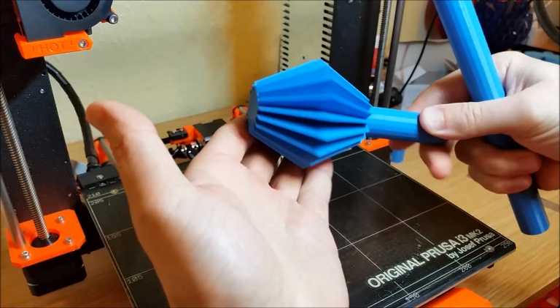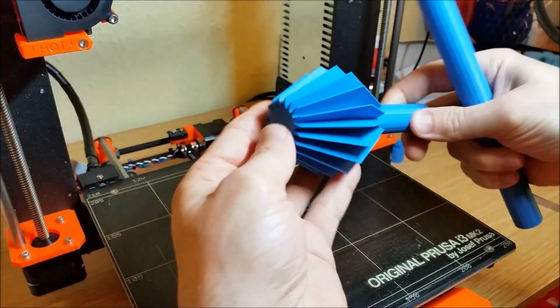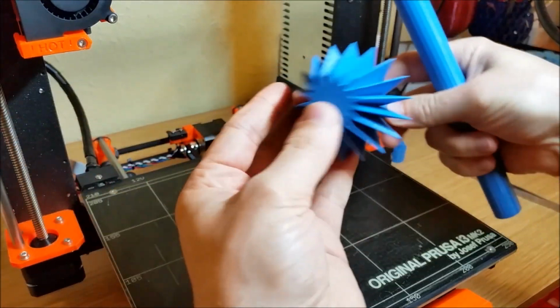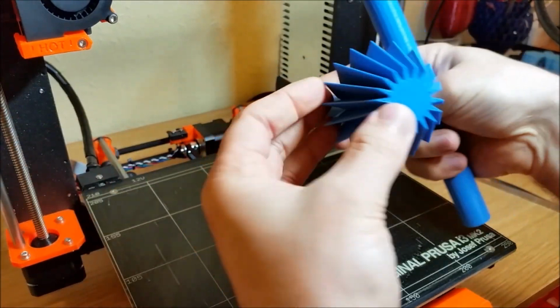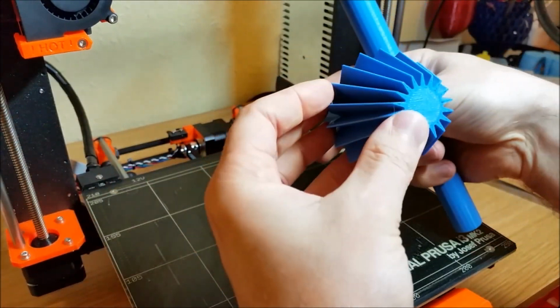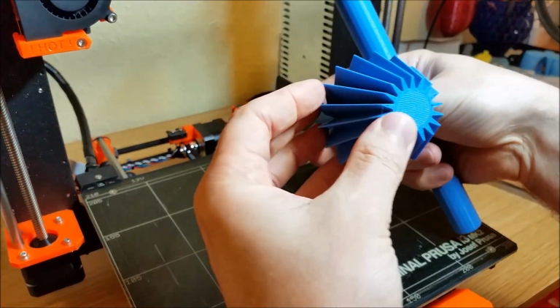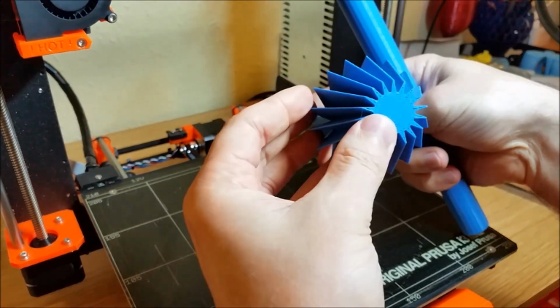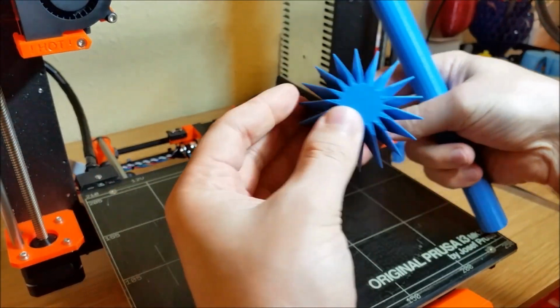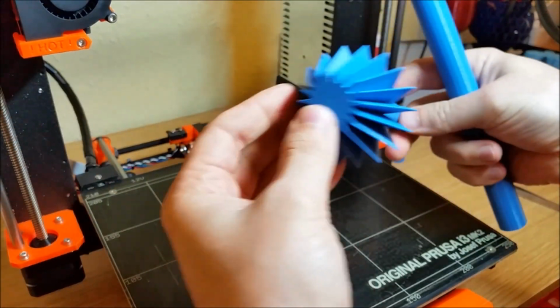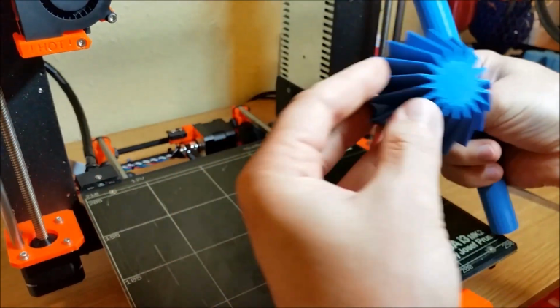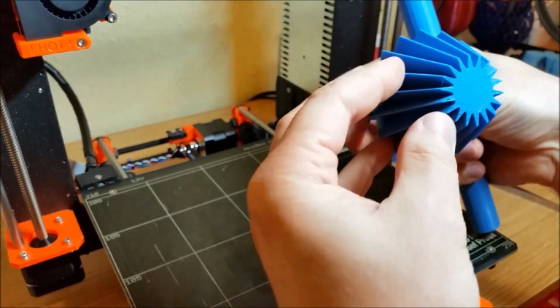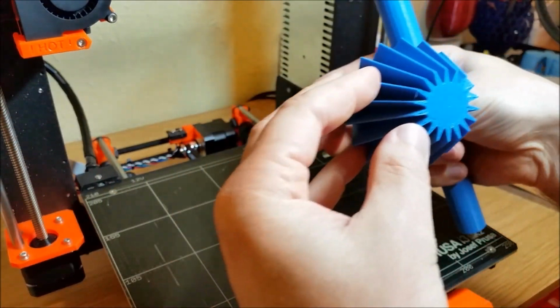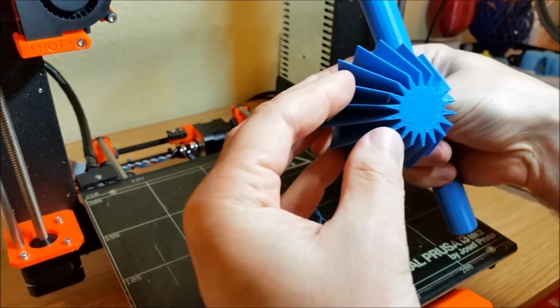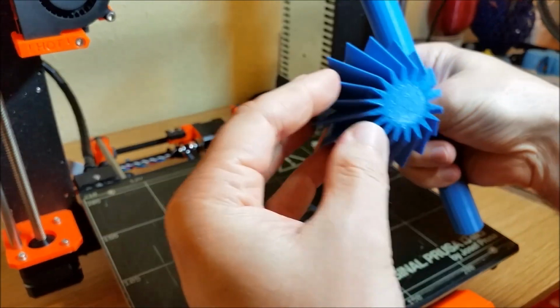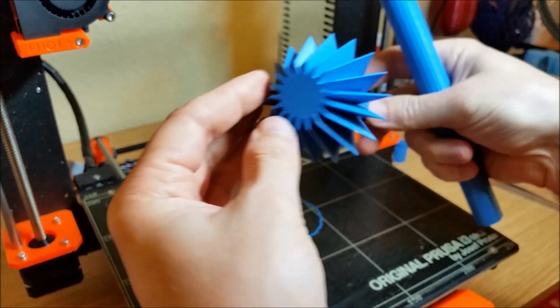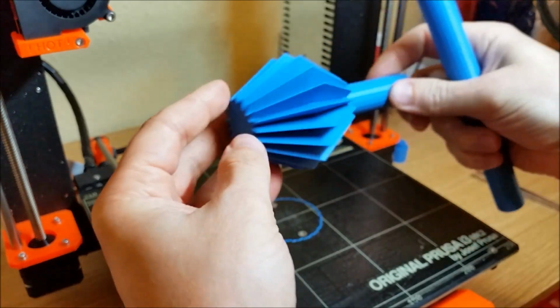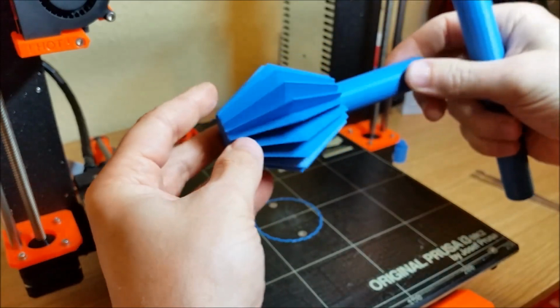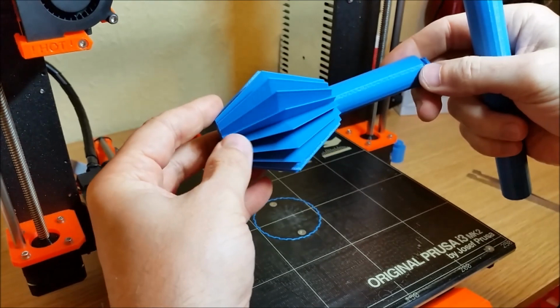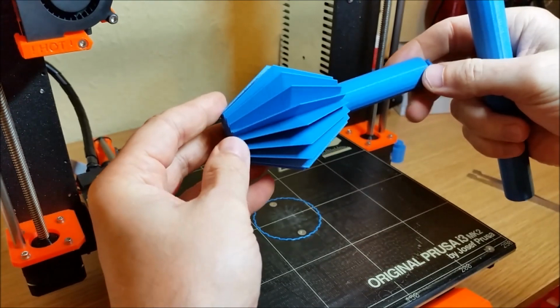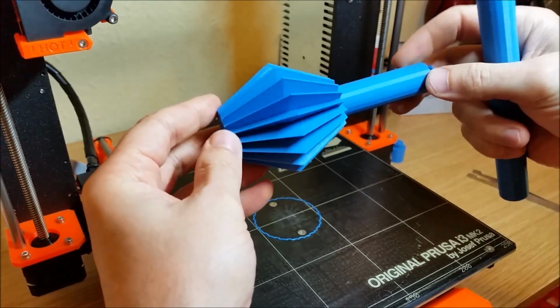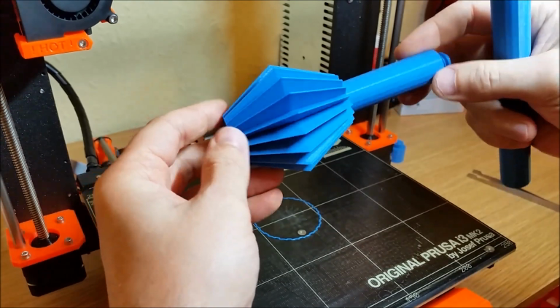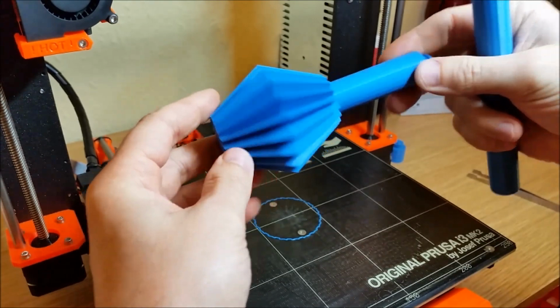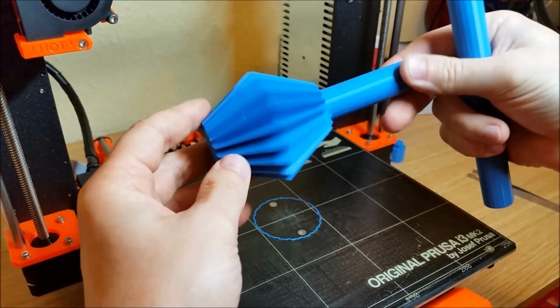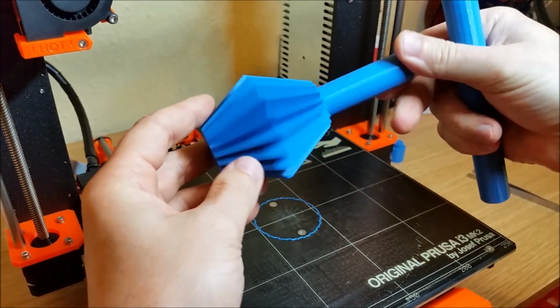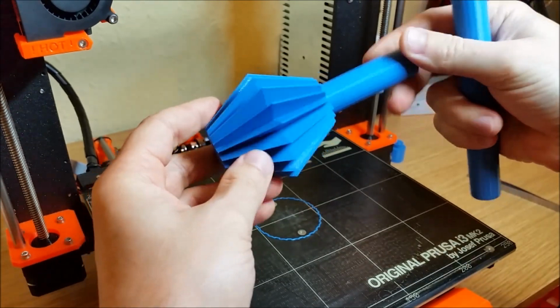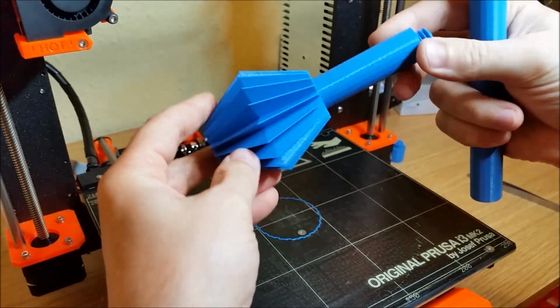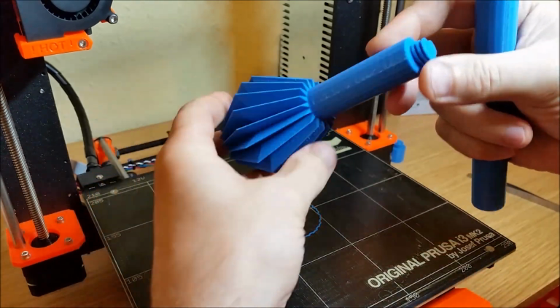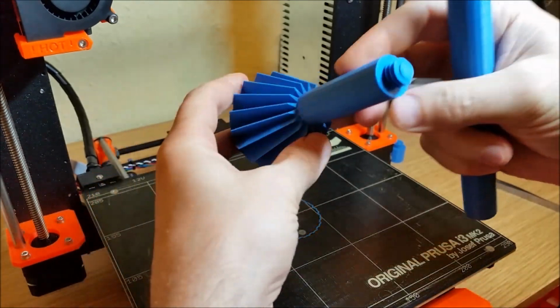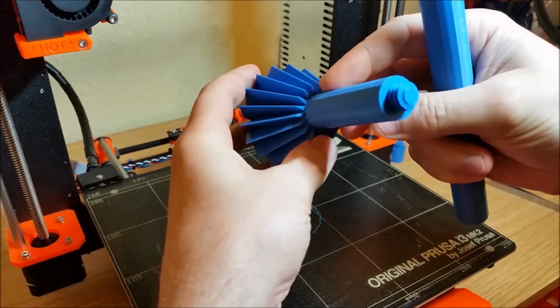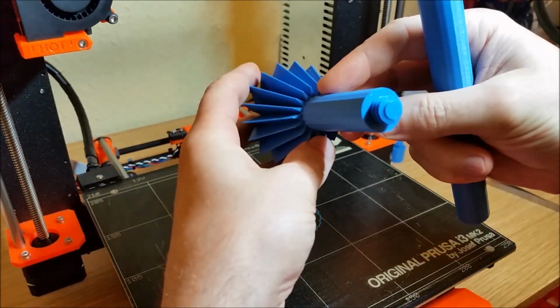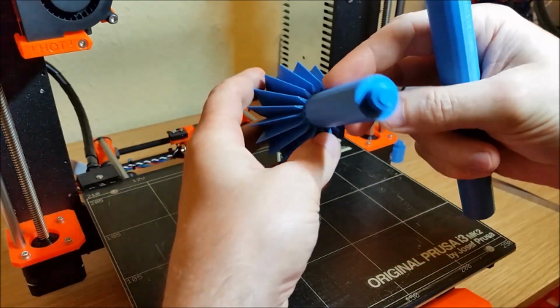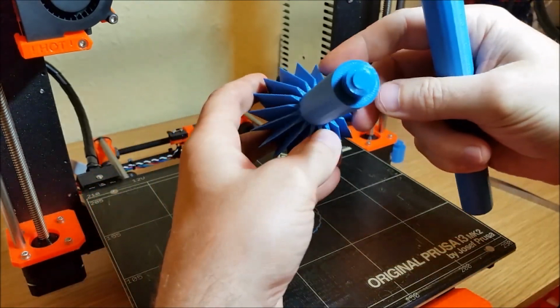The ends have threads and can be screwed to the pole, so there's no need for glue.